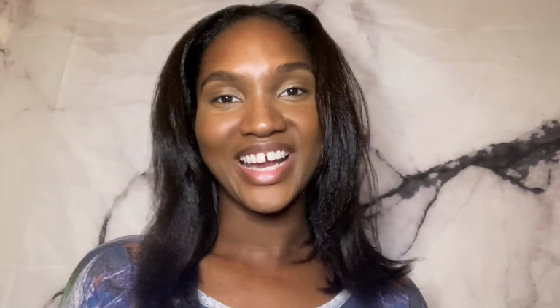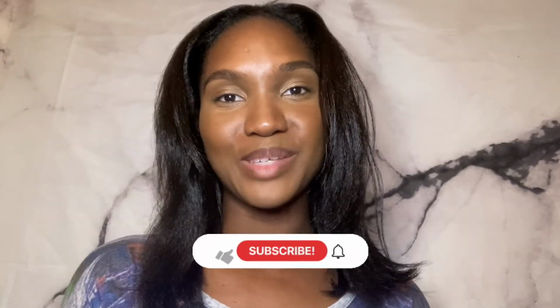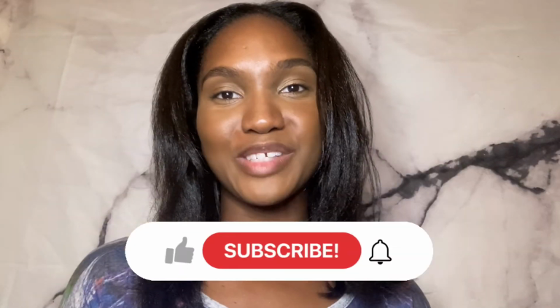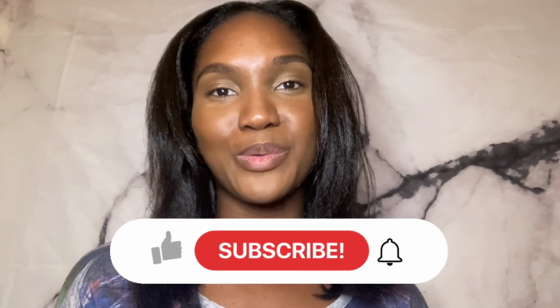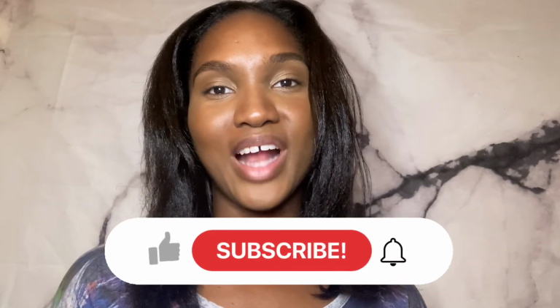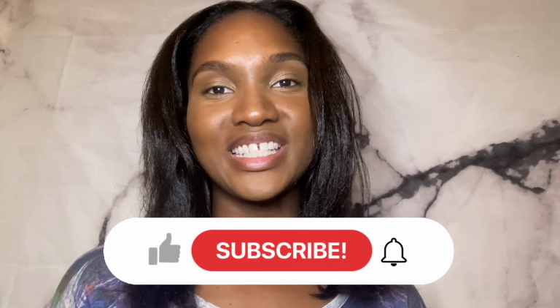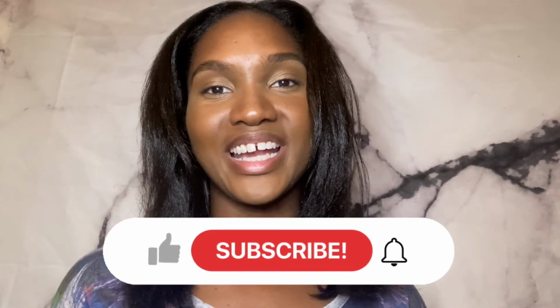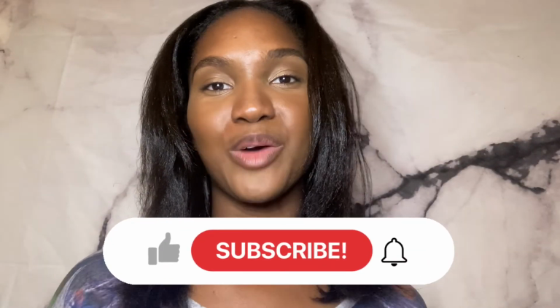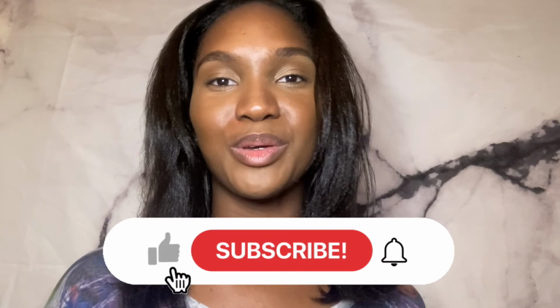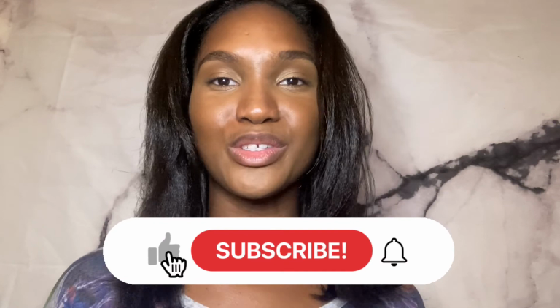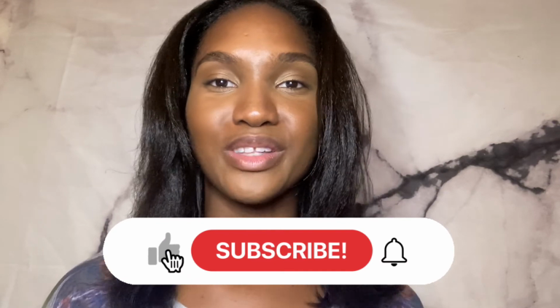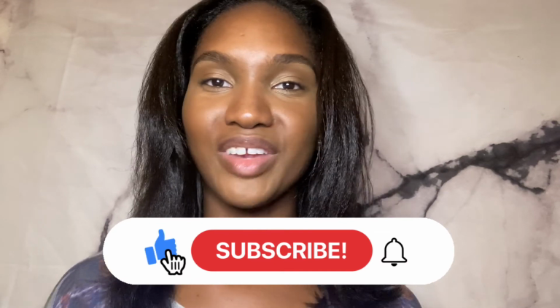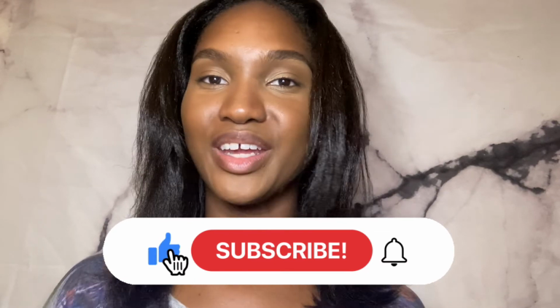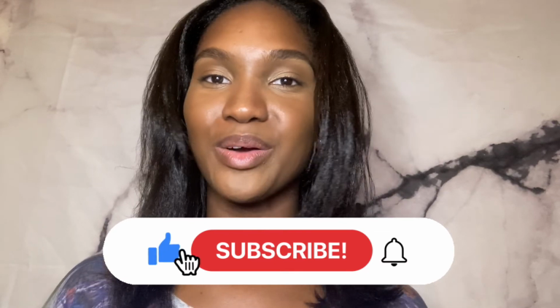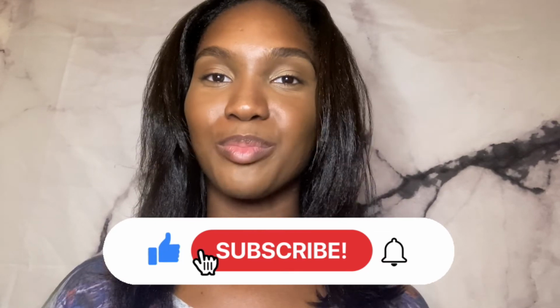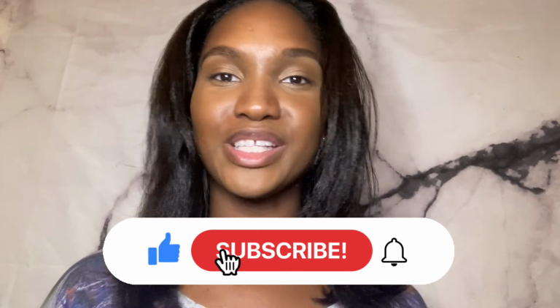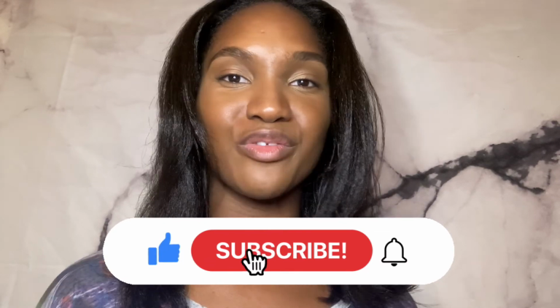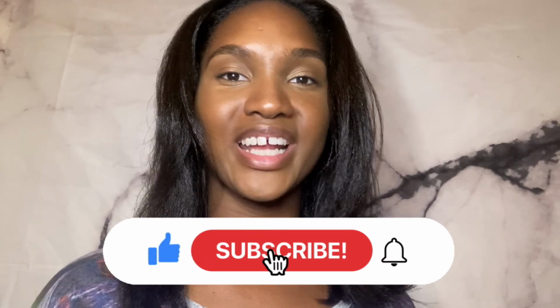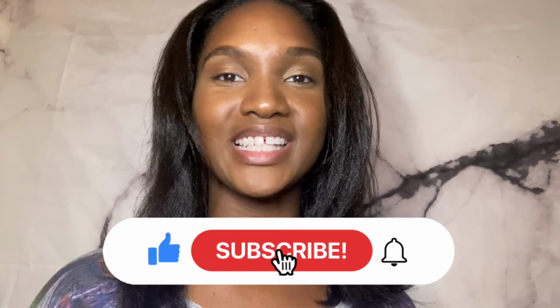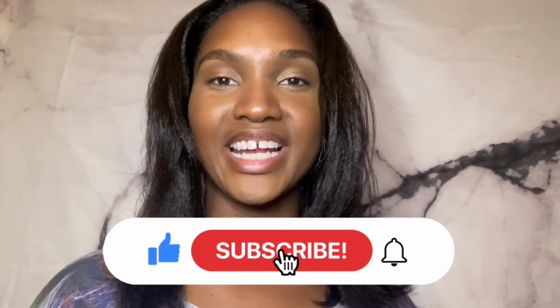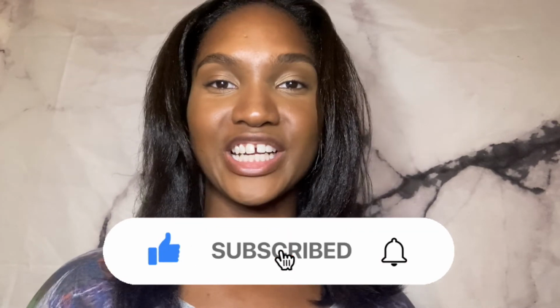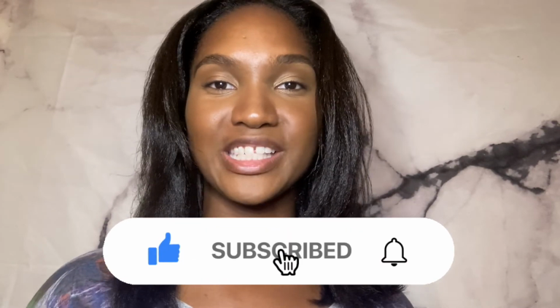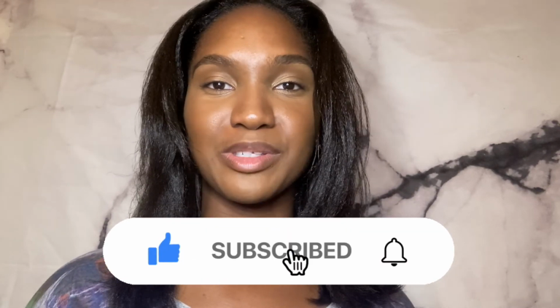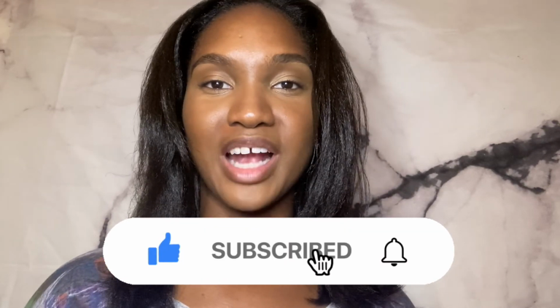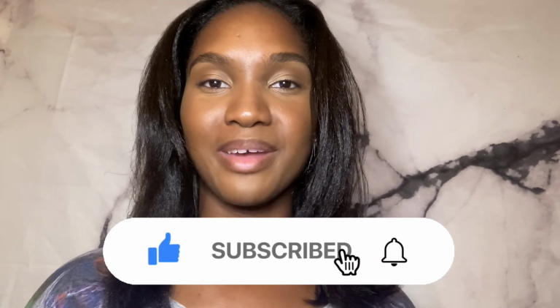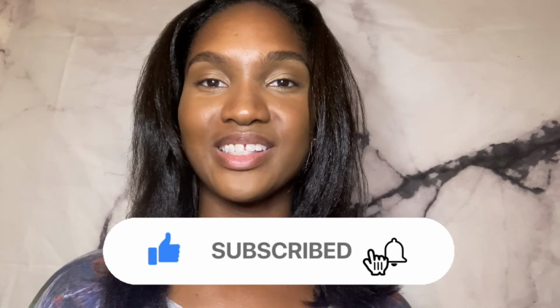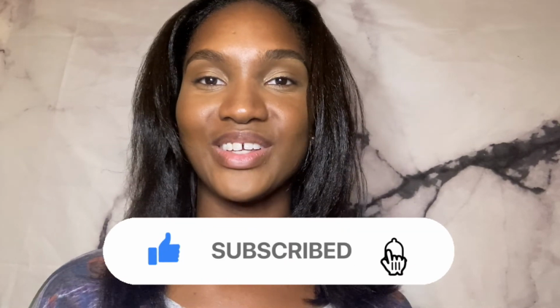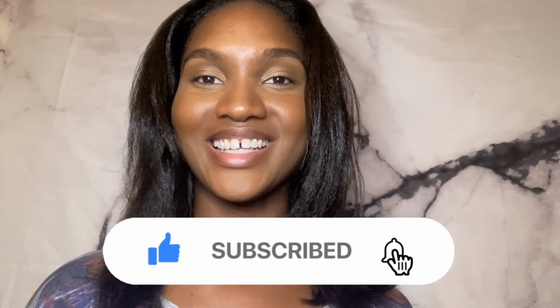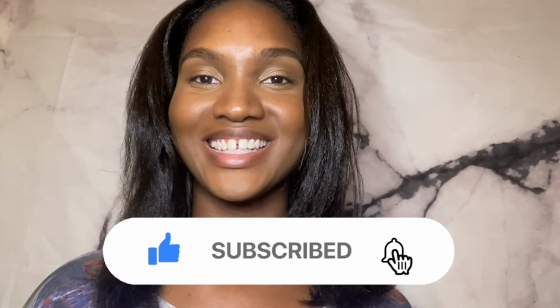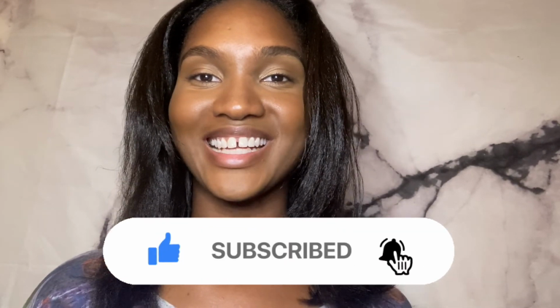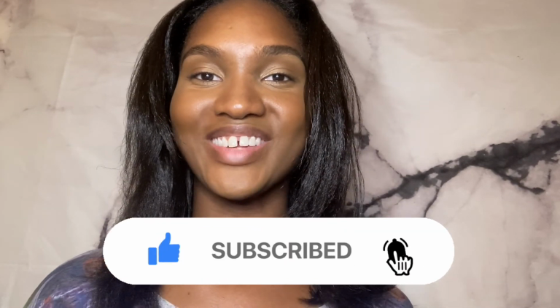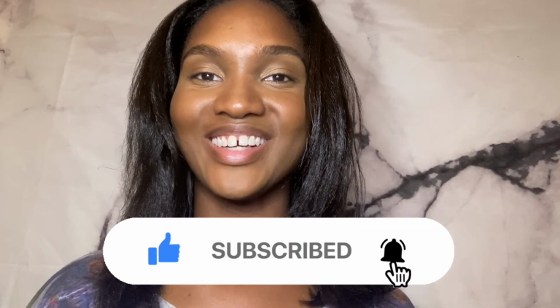Thank you so much for watching. I hope you enjoyed the video — please don't forget to like, share, and subscribe, and I'll see you guys in the next video.